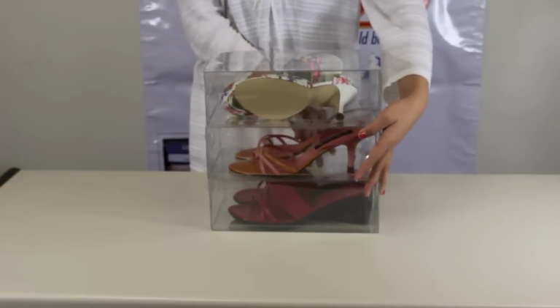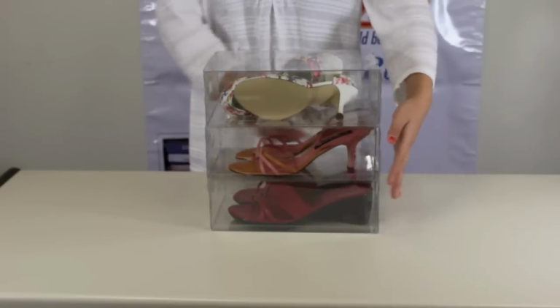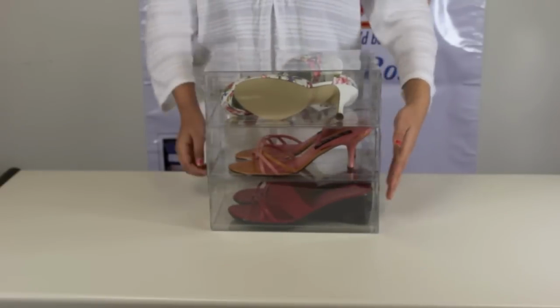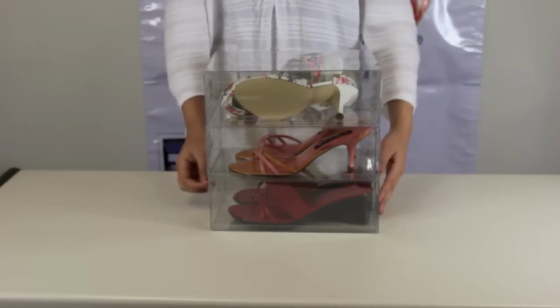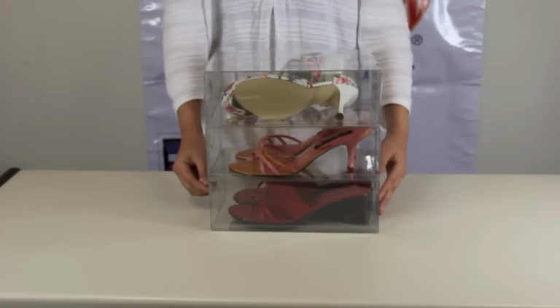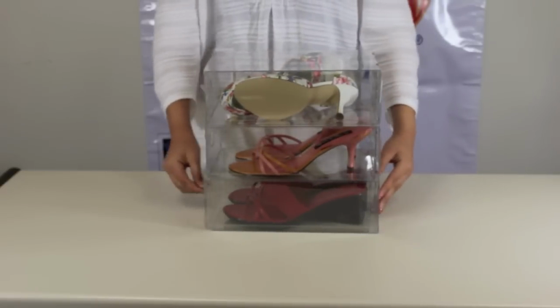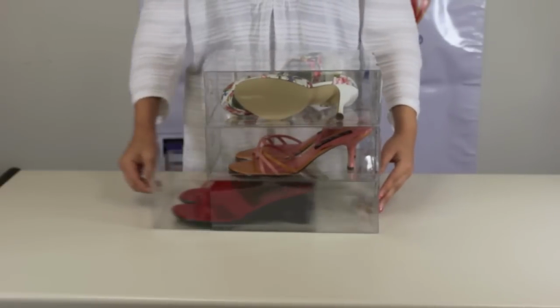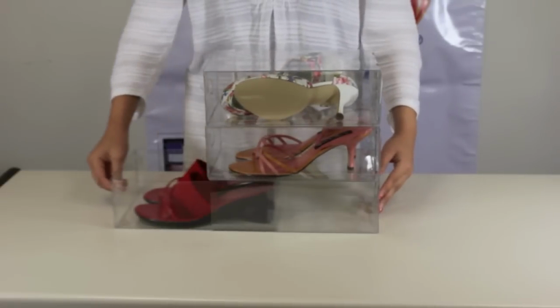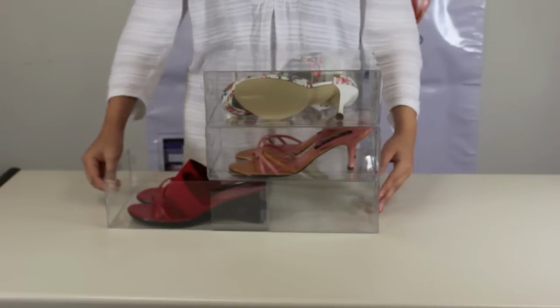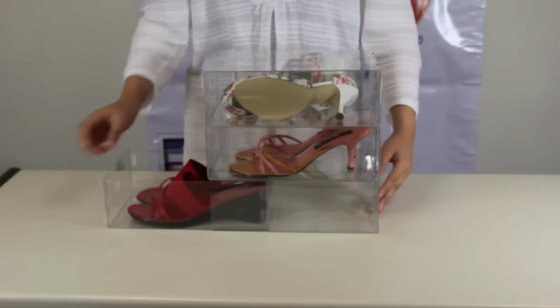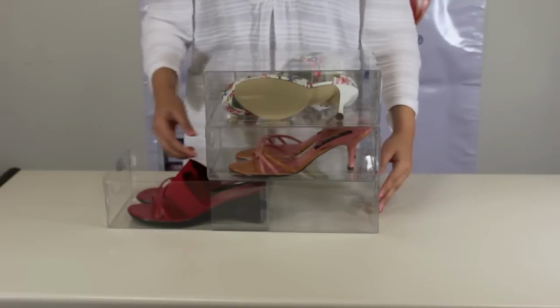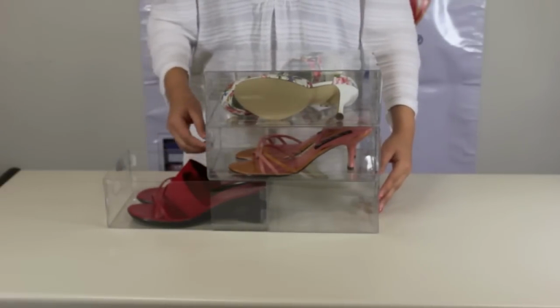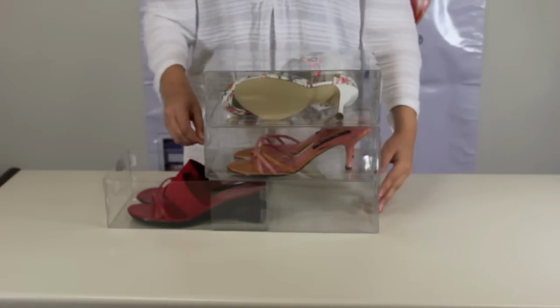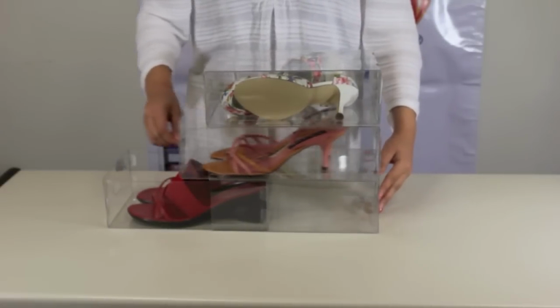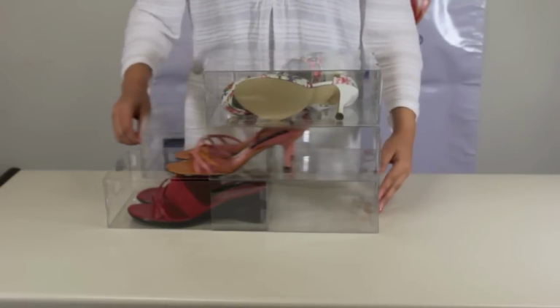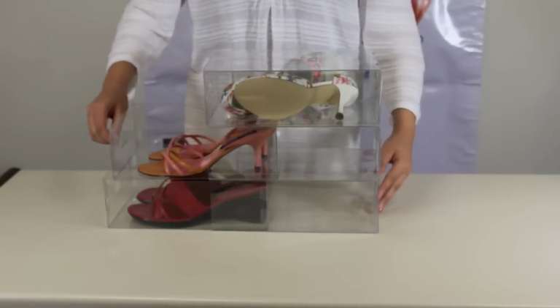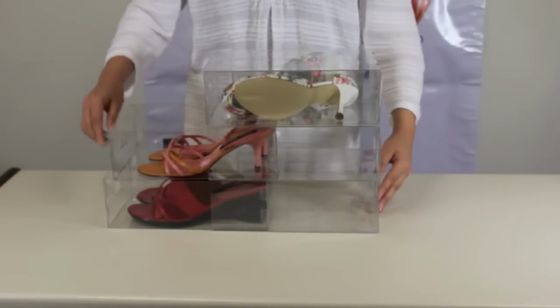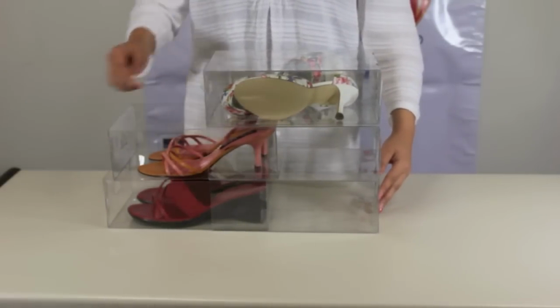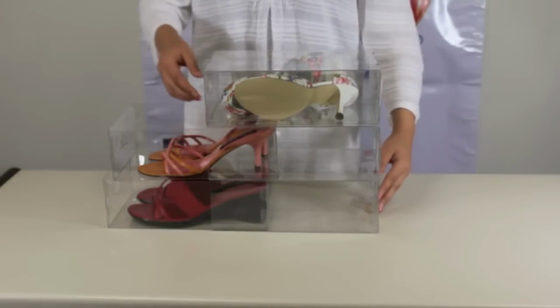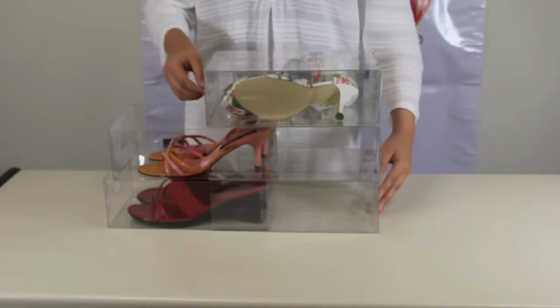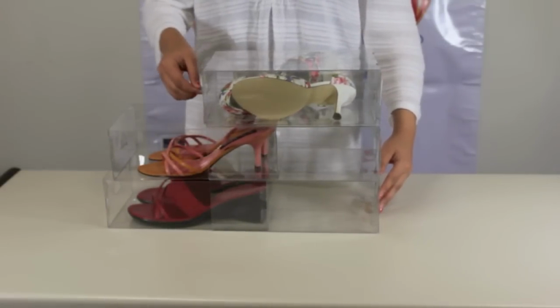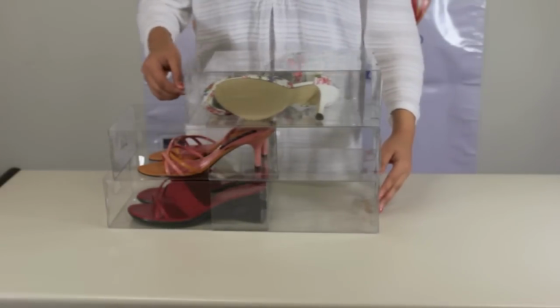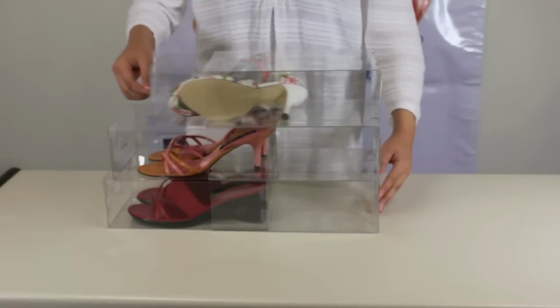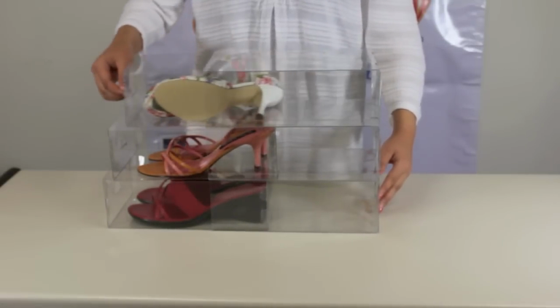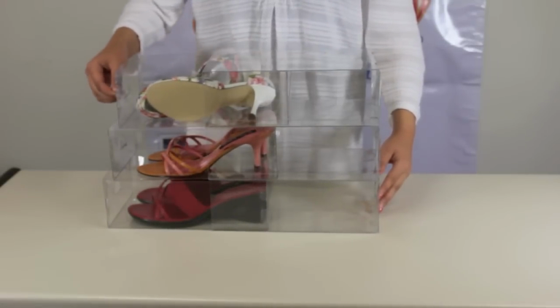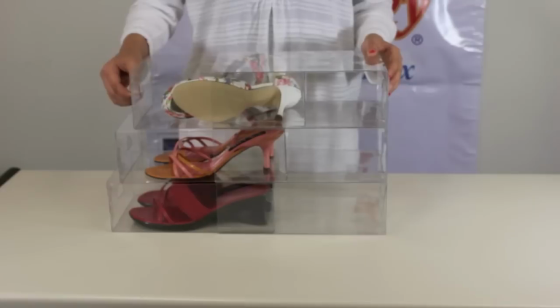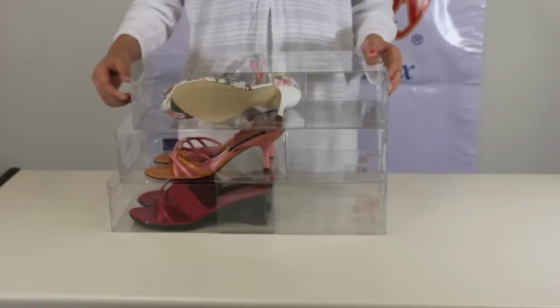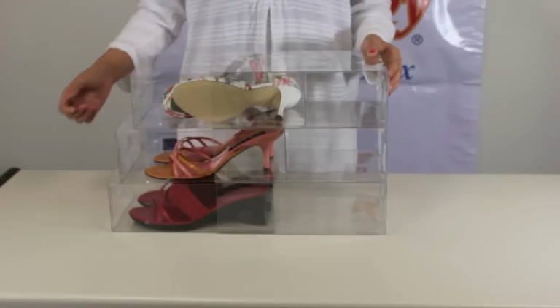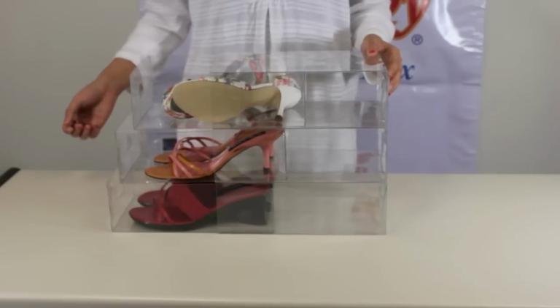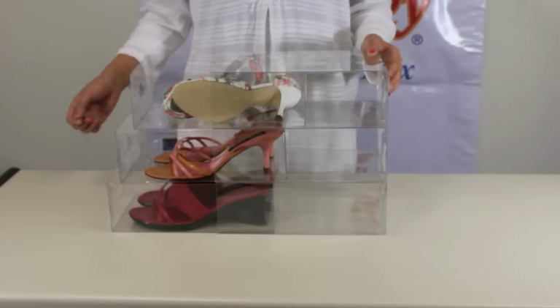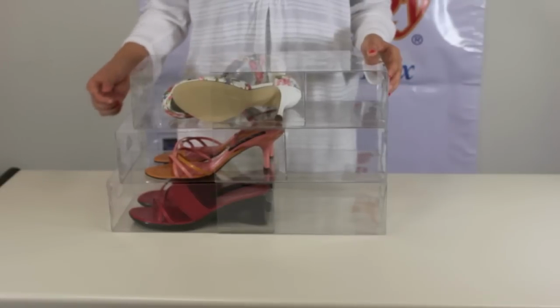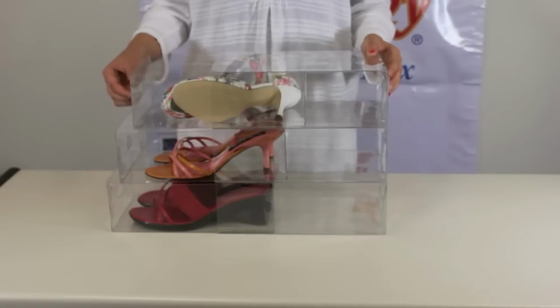Here you can see how easy it is to slide out your shoes and slide them back in.